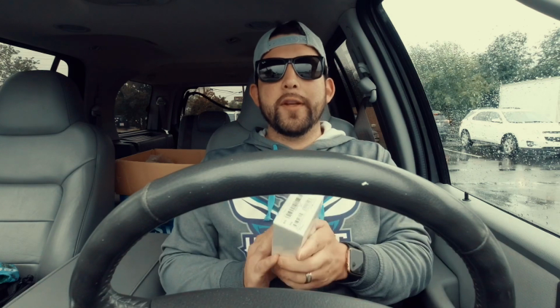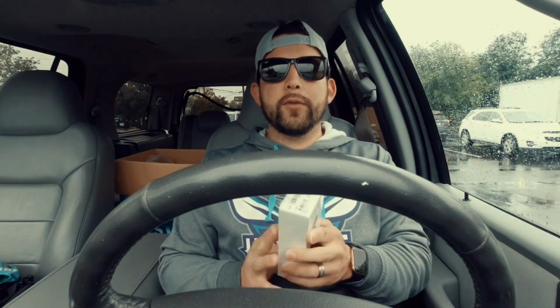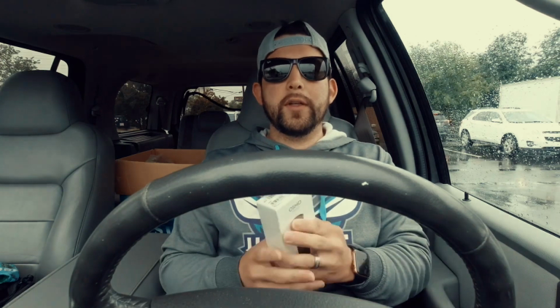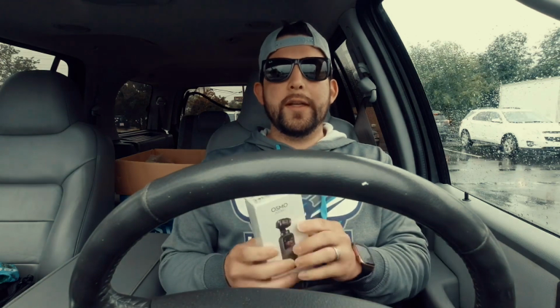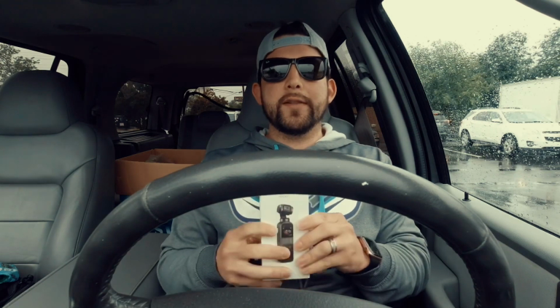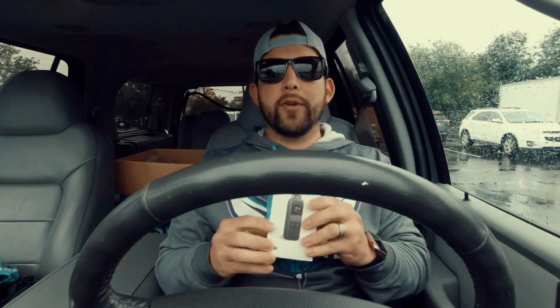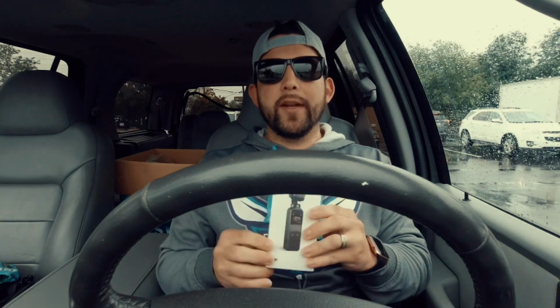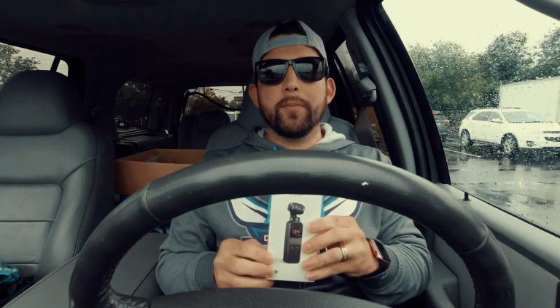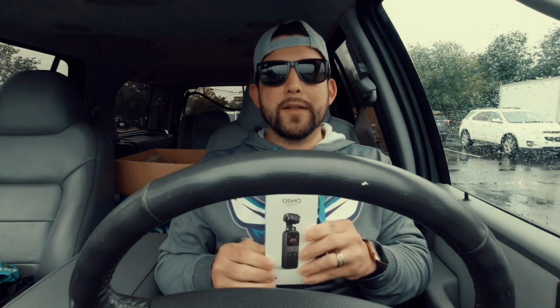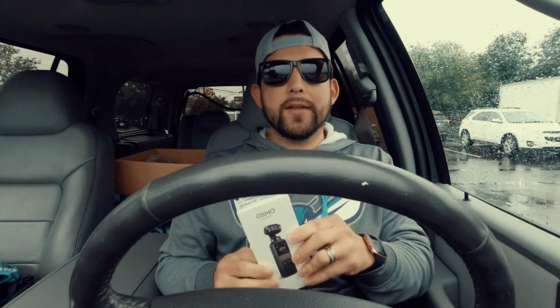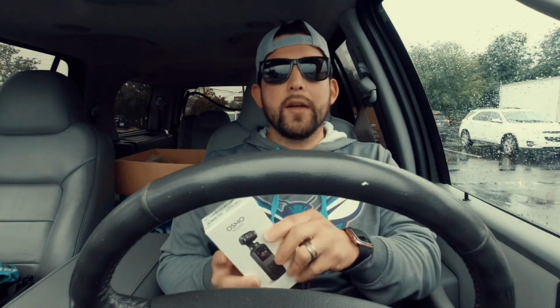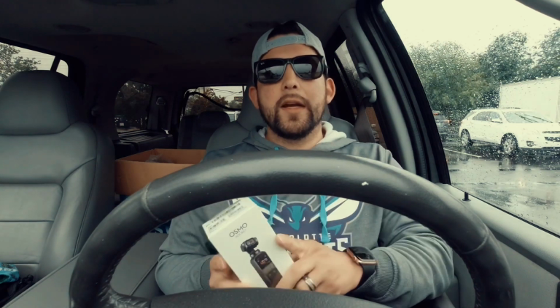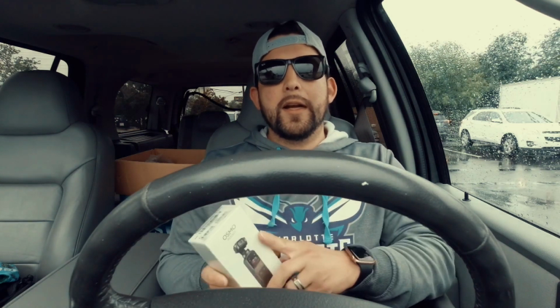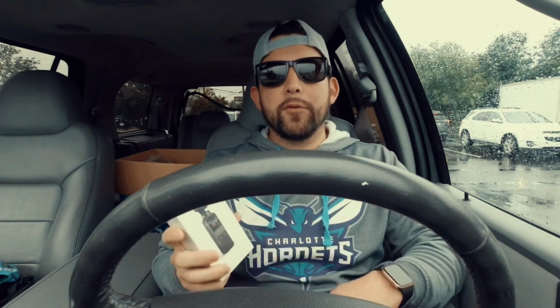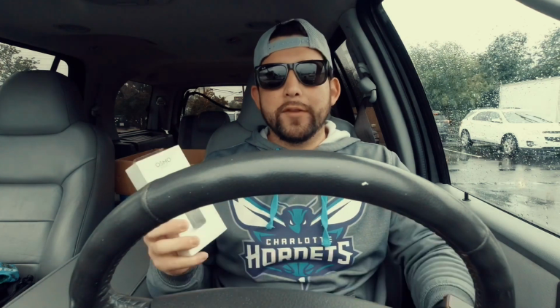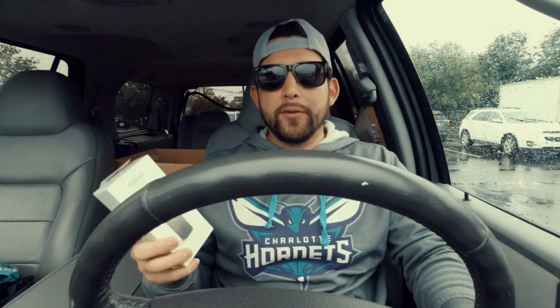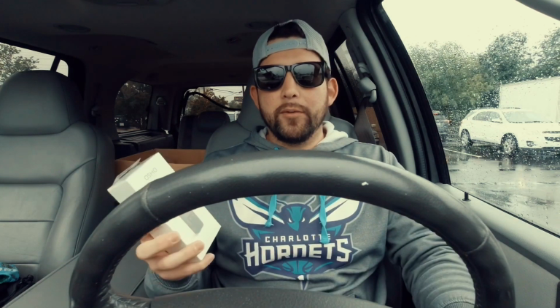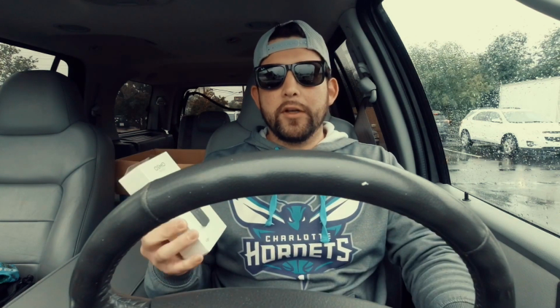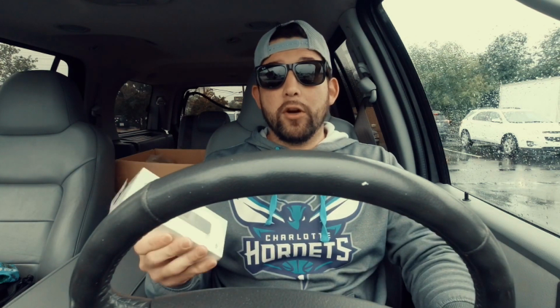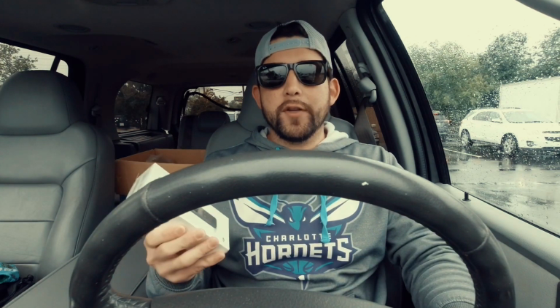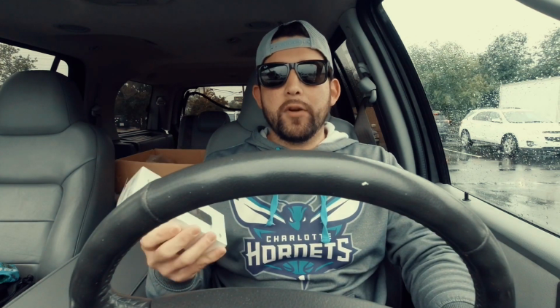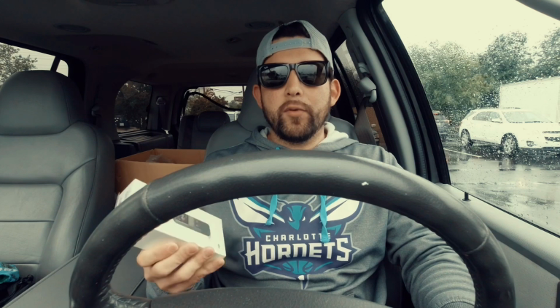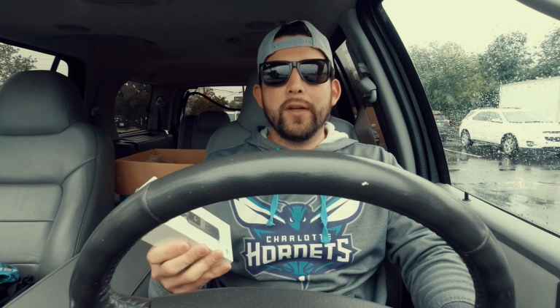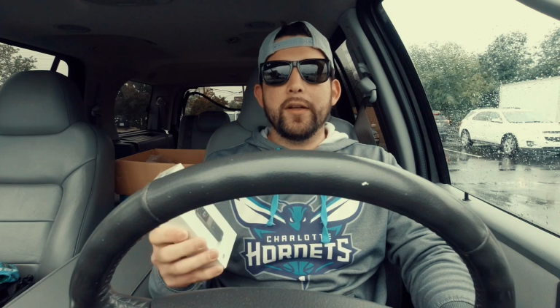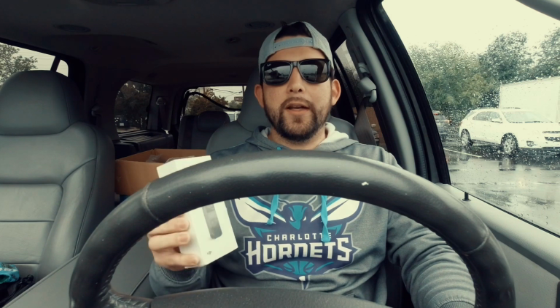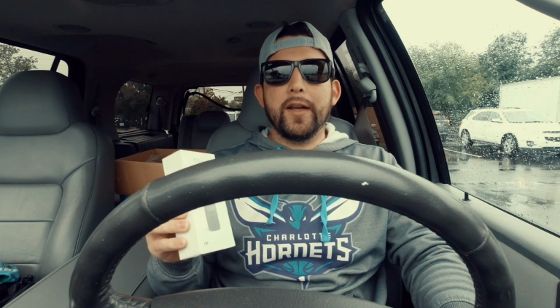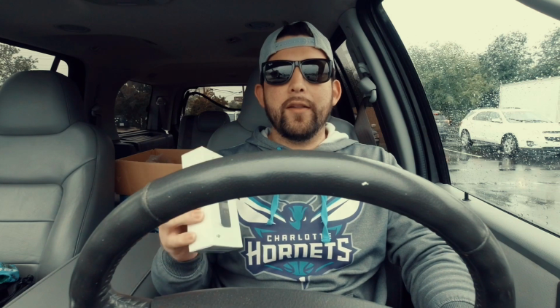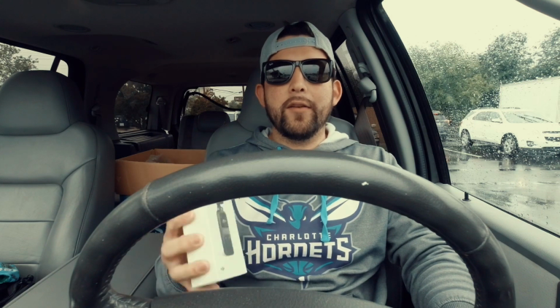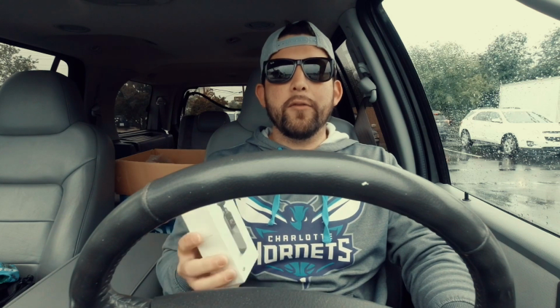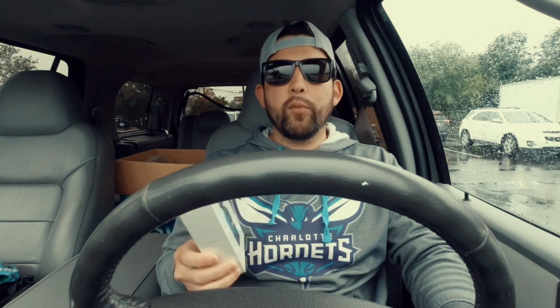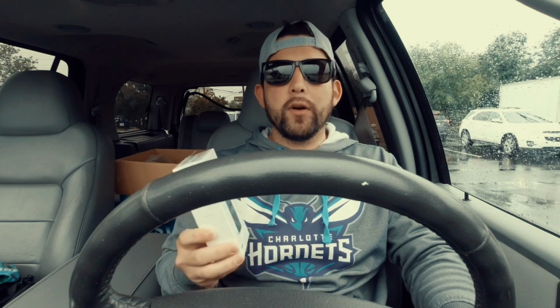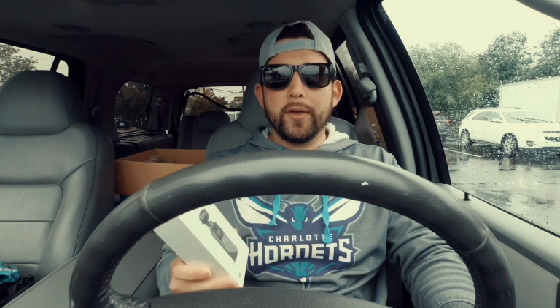What I'm going to do with this one is get it unboxed, charge it up all the way, and then do the firmware update.